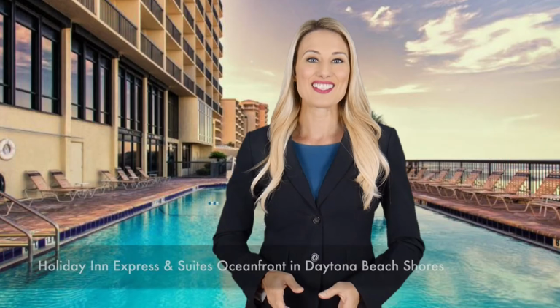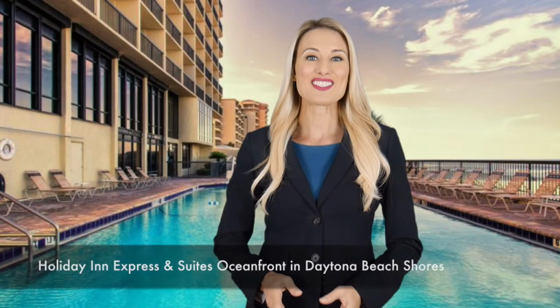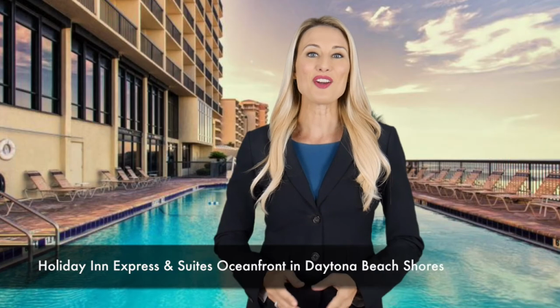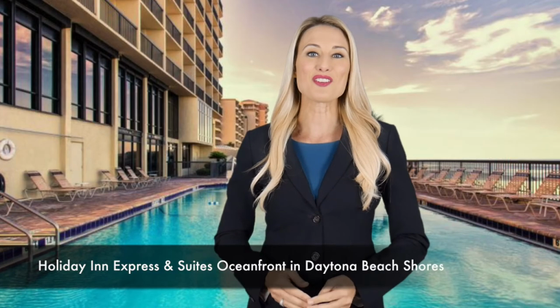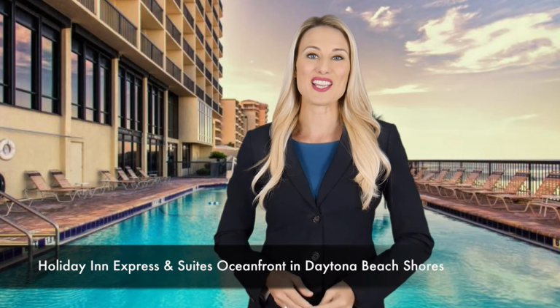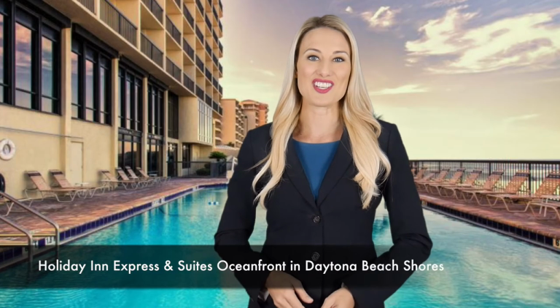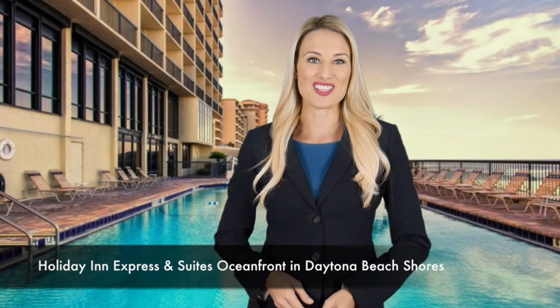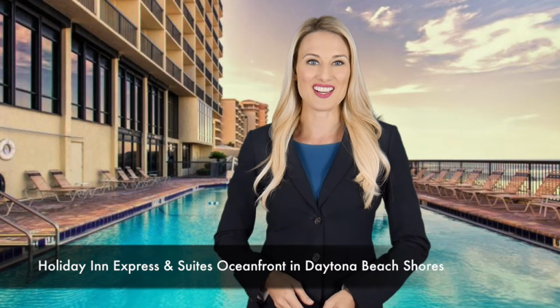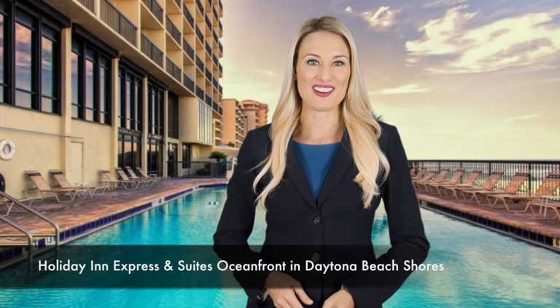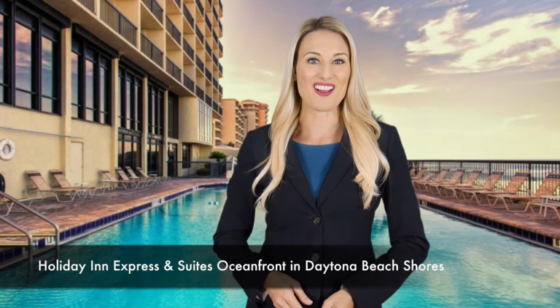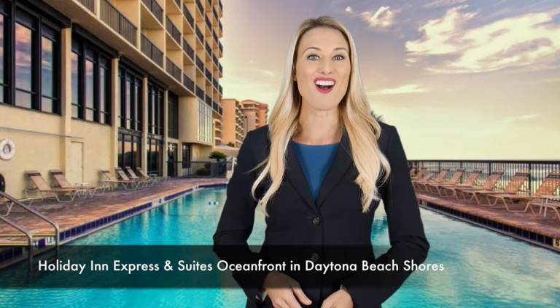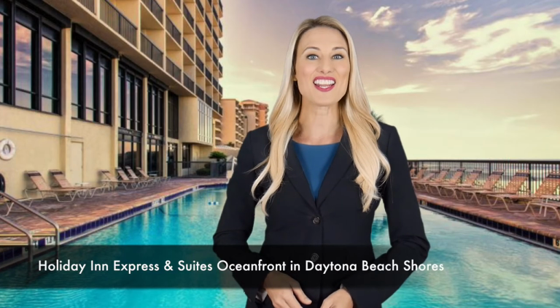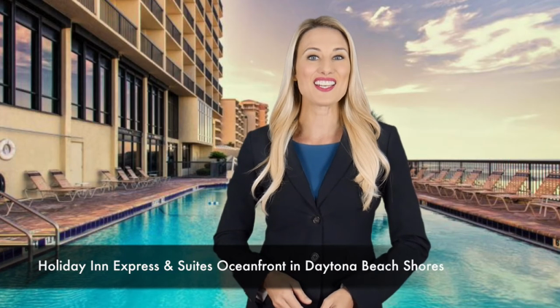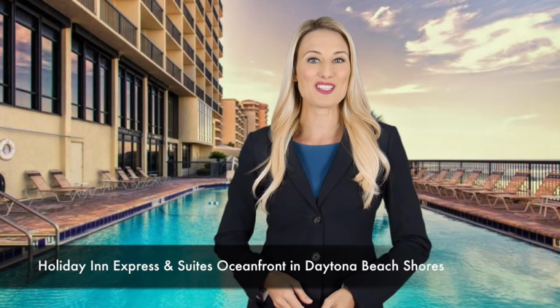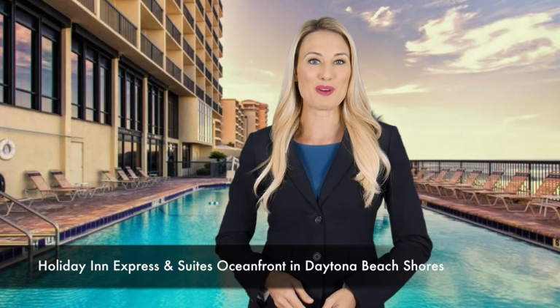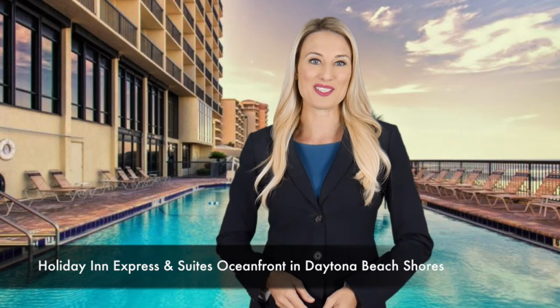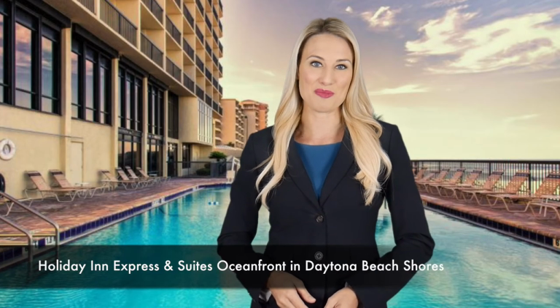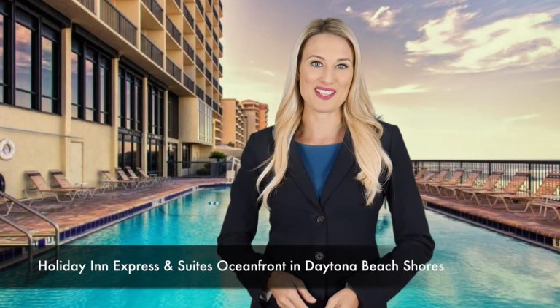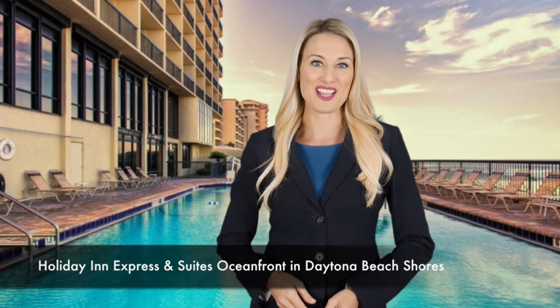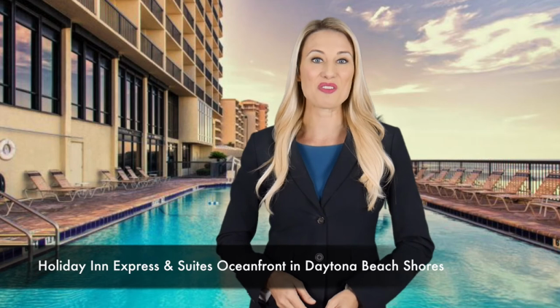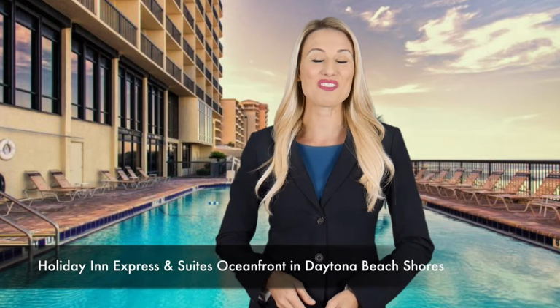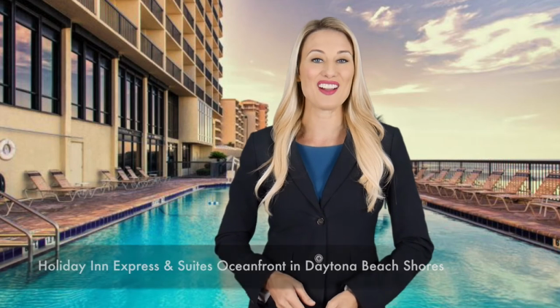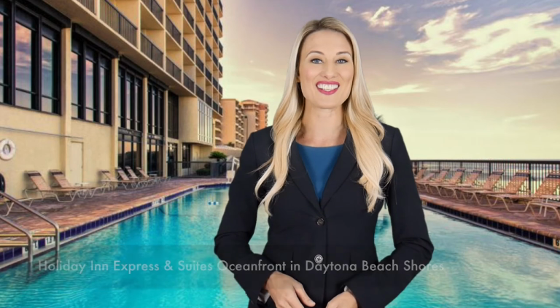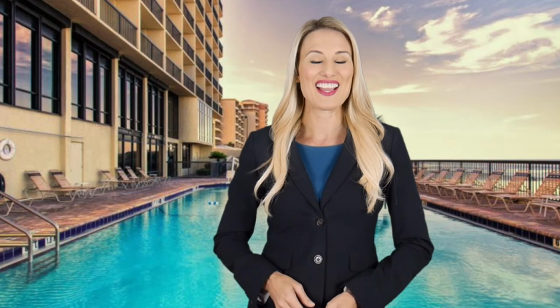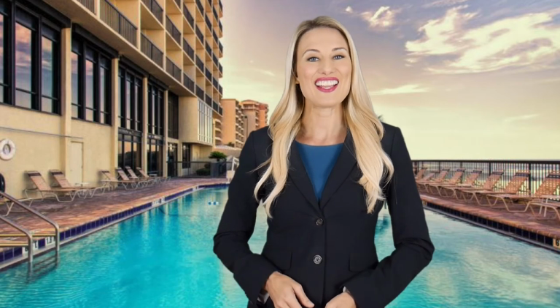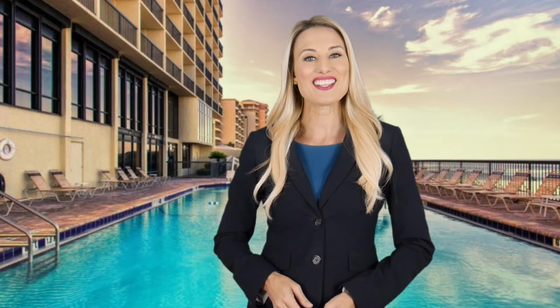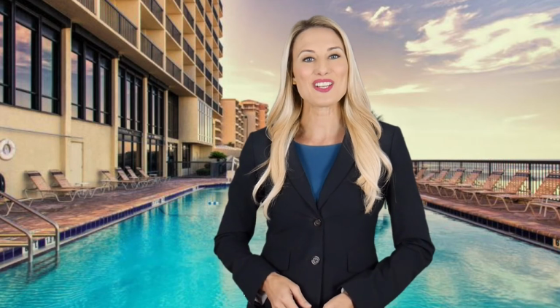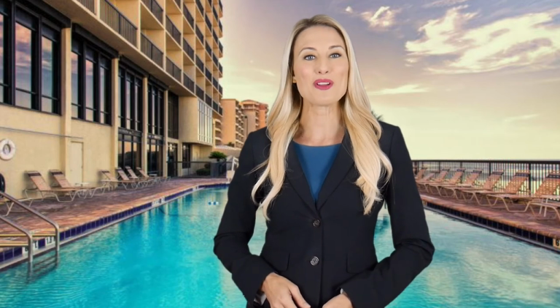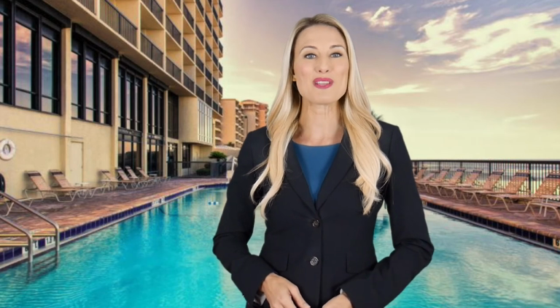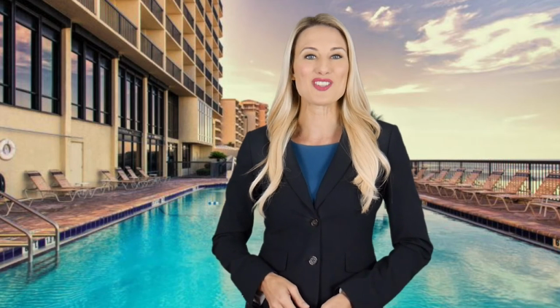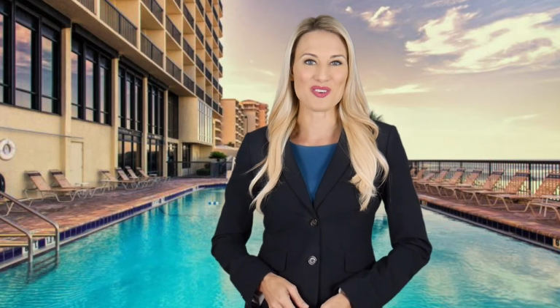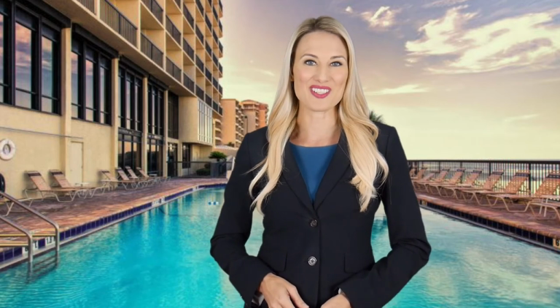Start your vacation here at the Holiday Inn Express & Suites Oceanfront in Daytona Beach Shores.